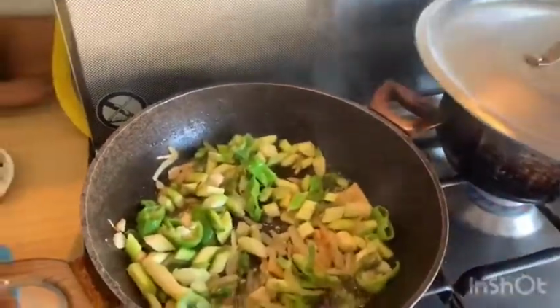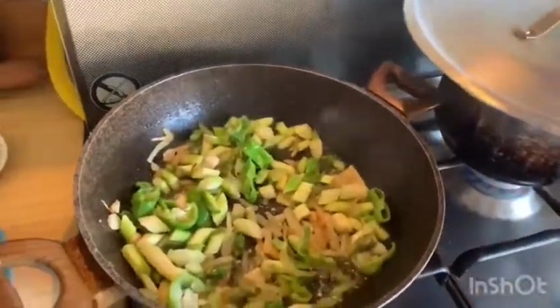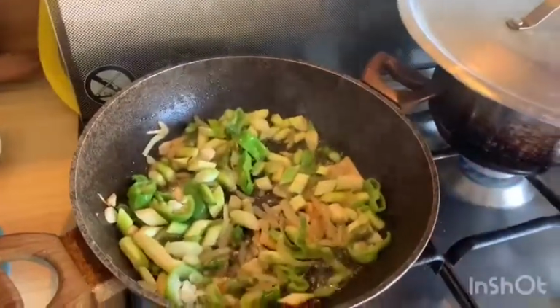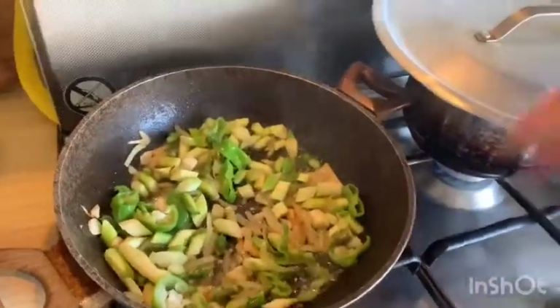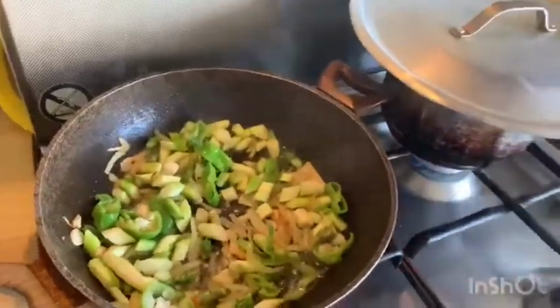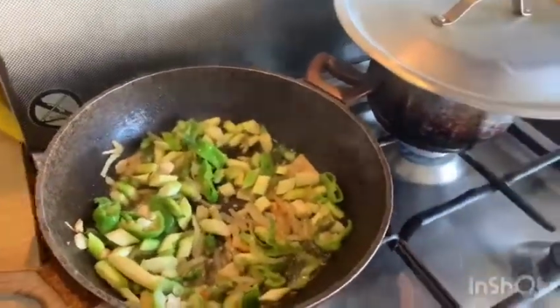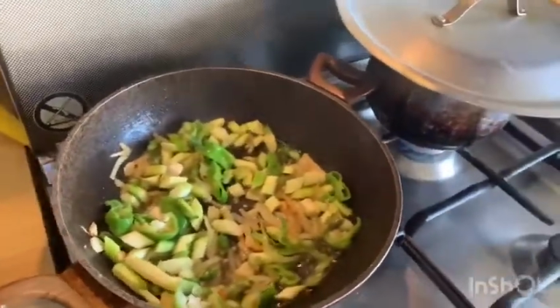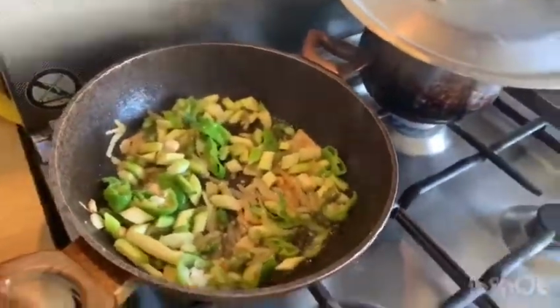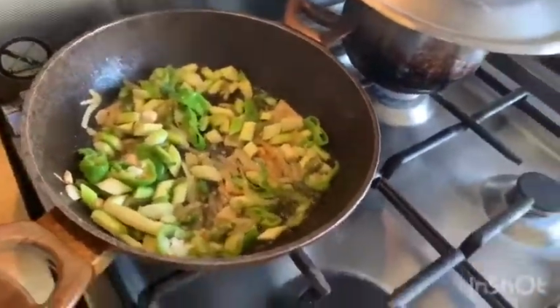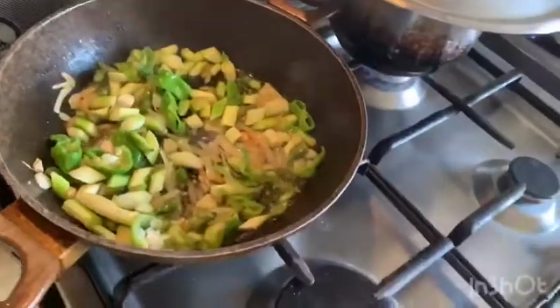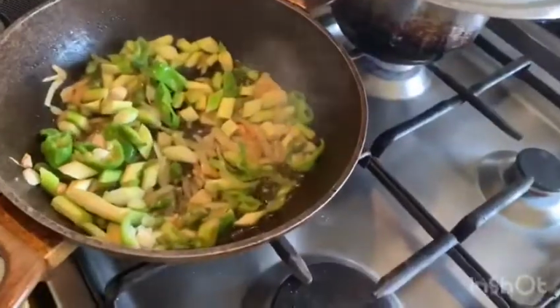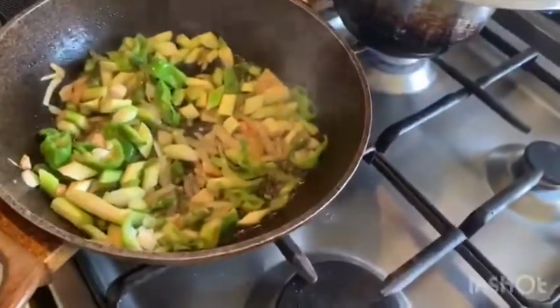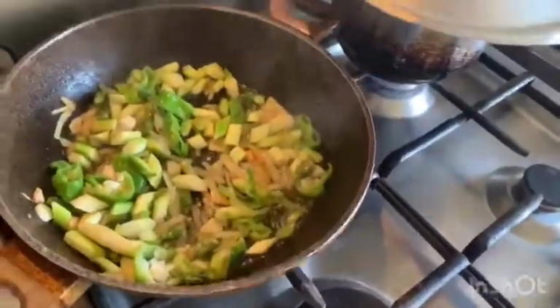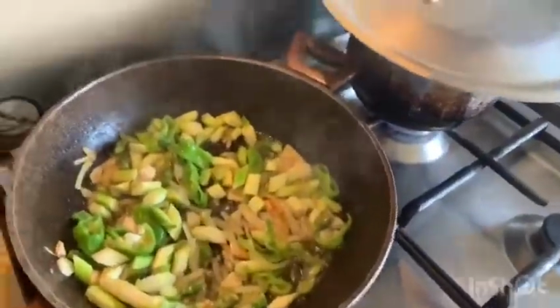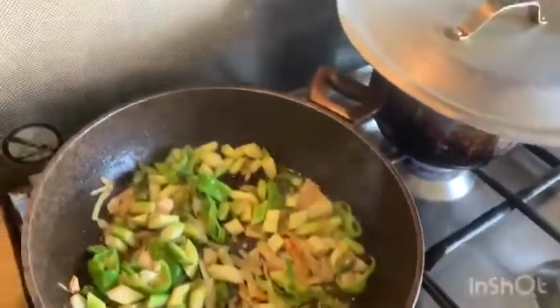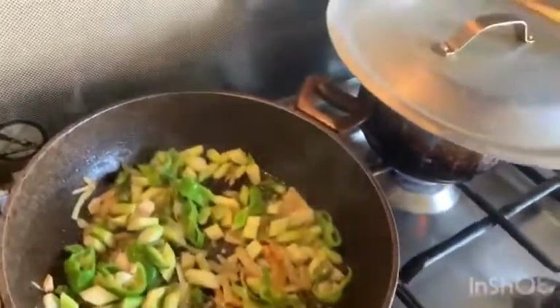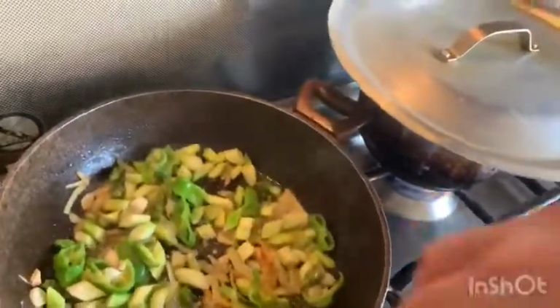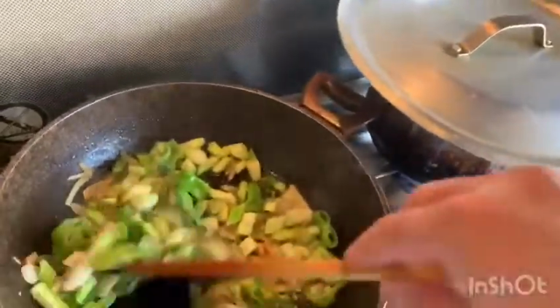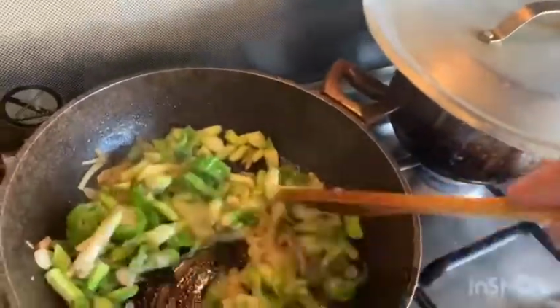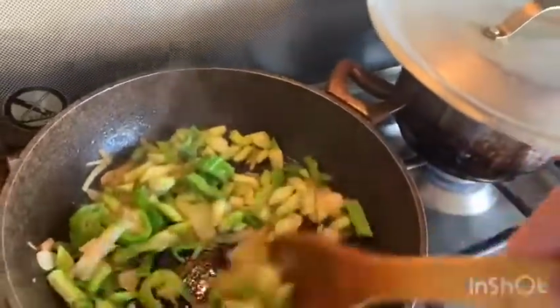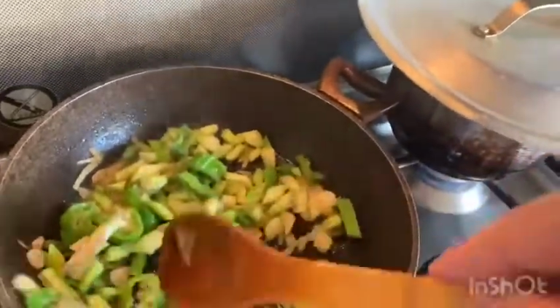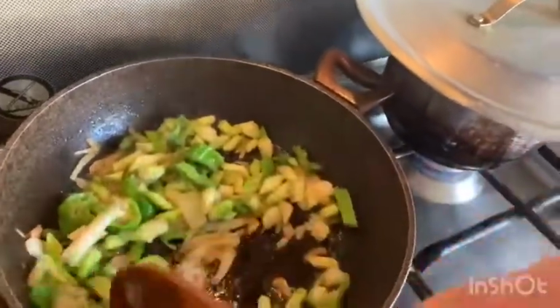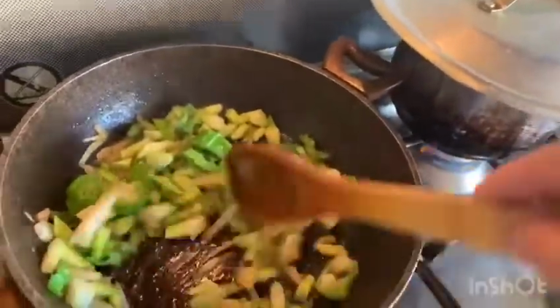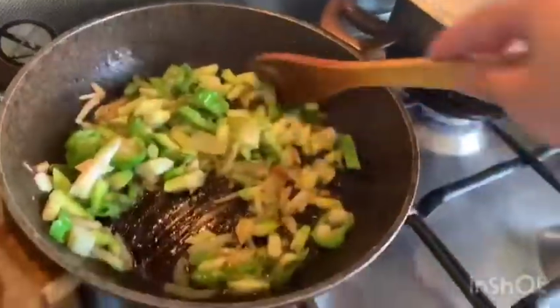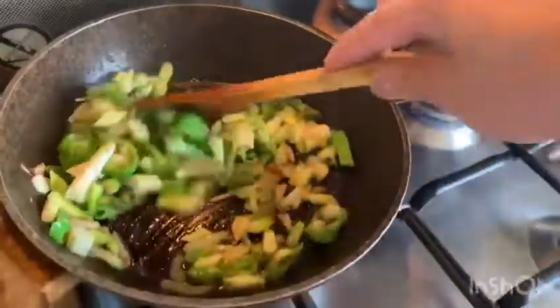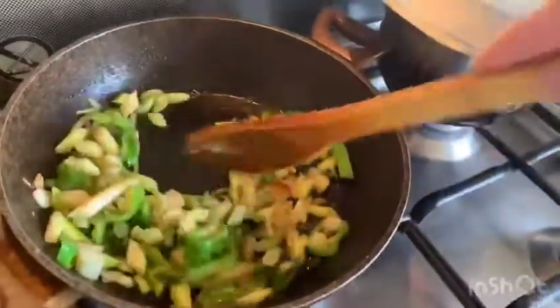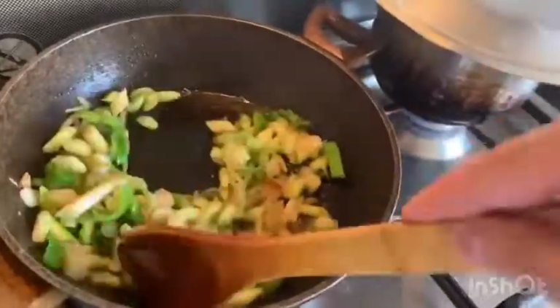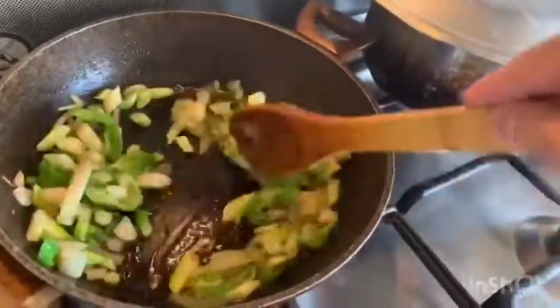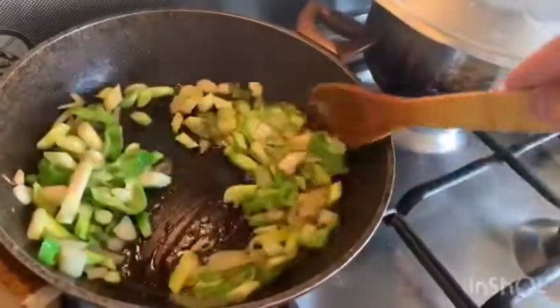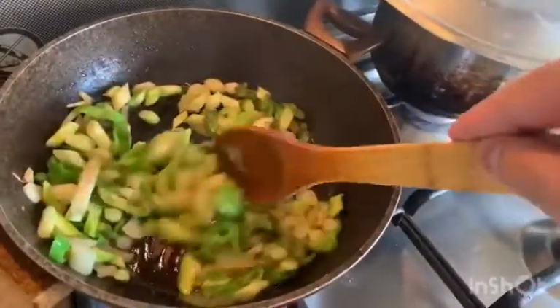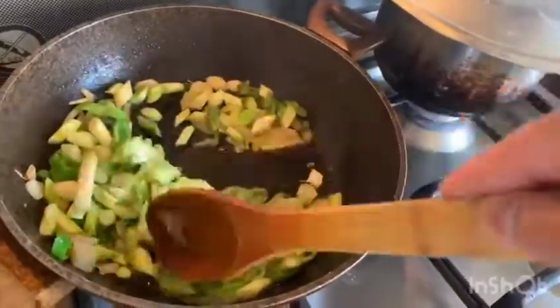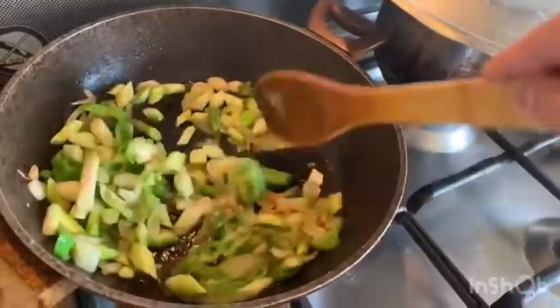Asparagus will be added. It will be cooked for 2 to 3 minutes.